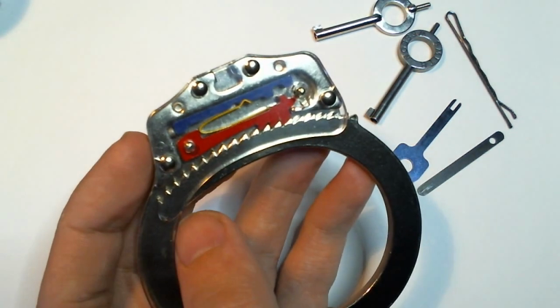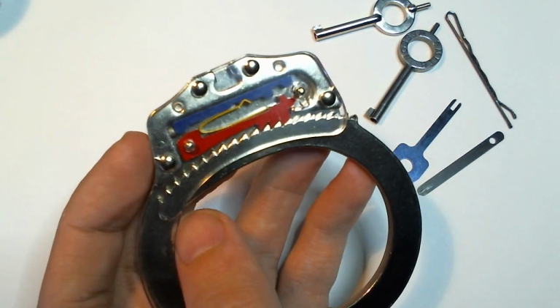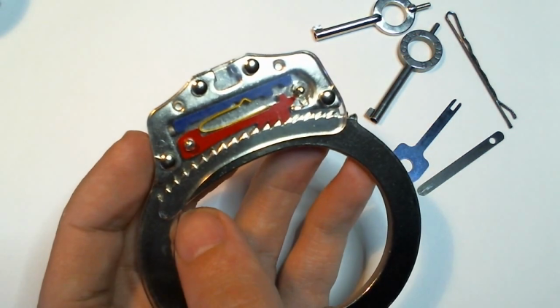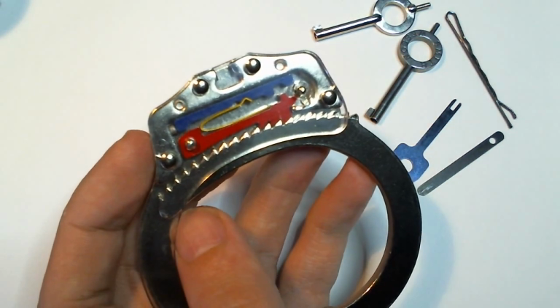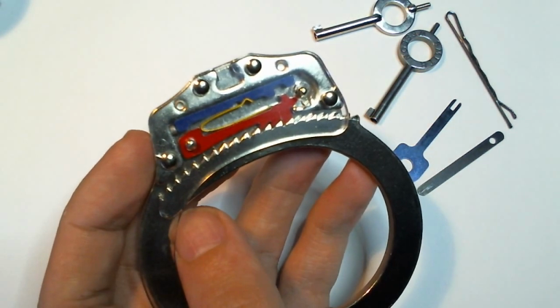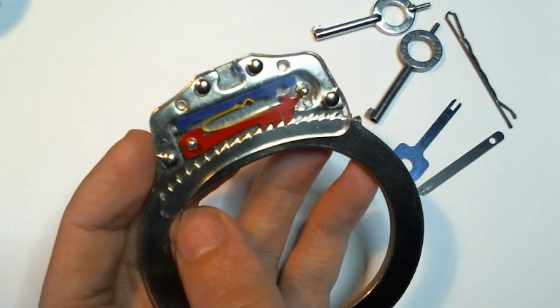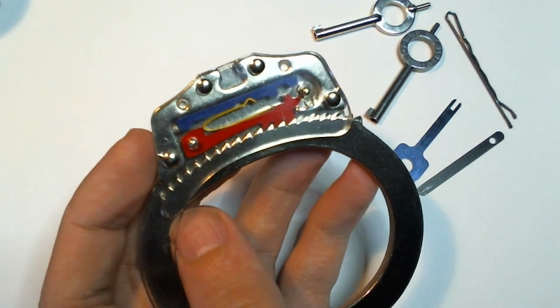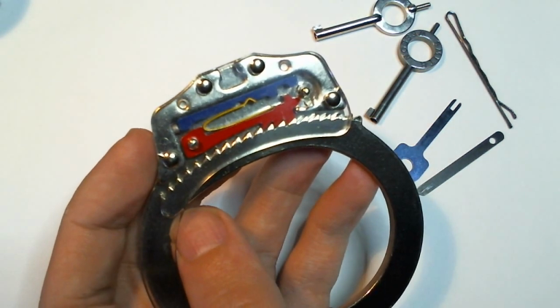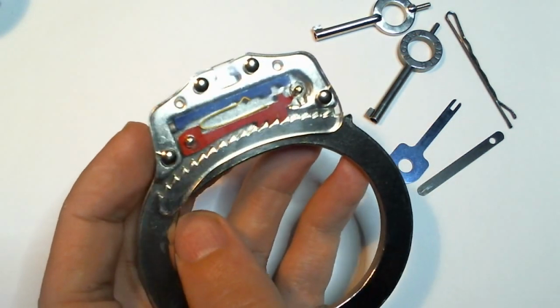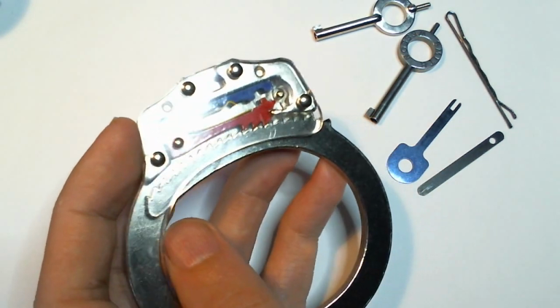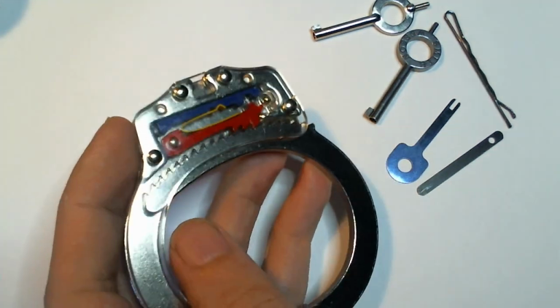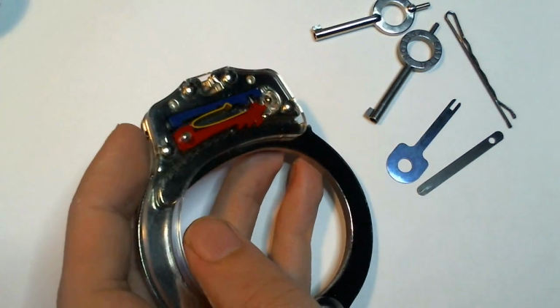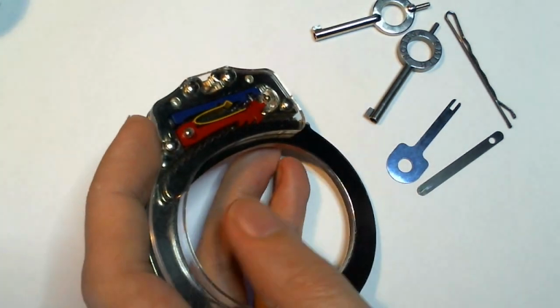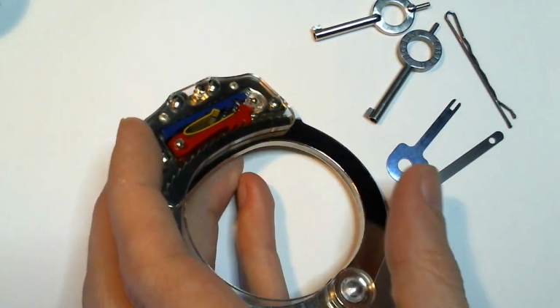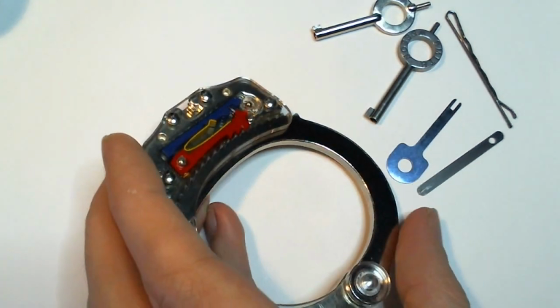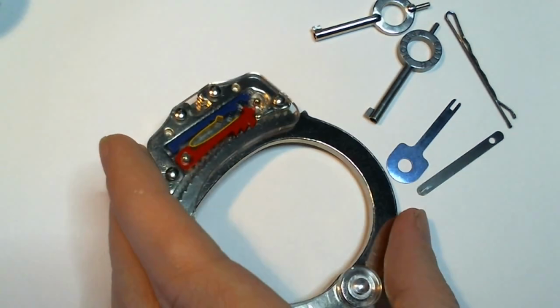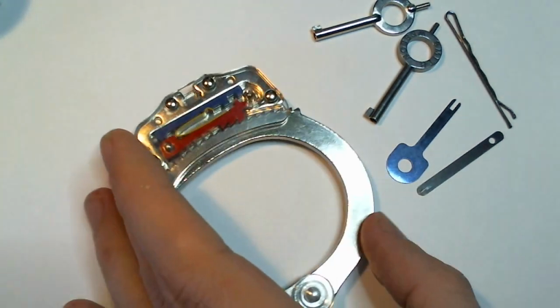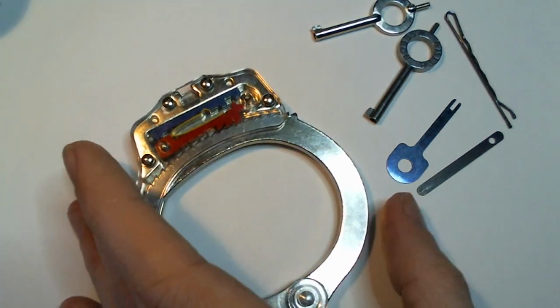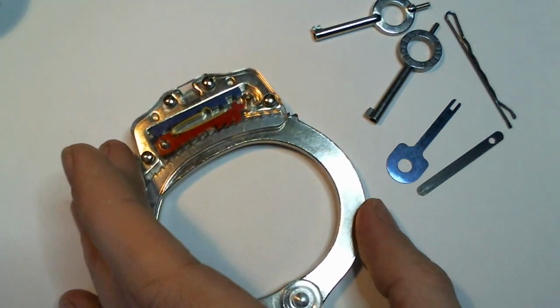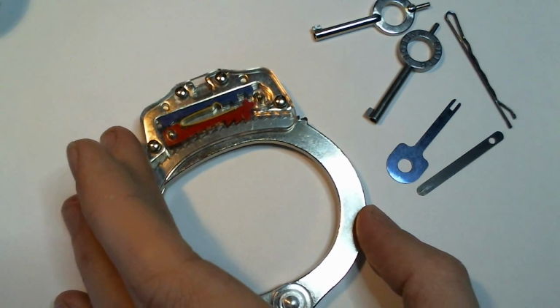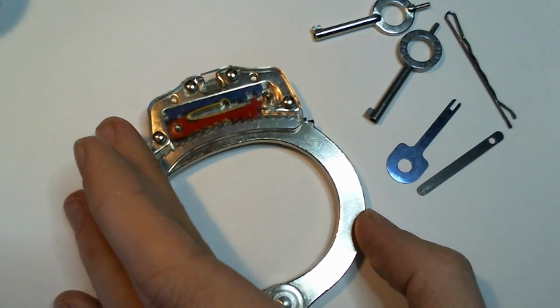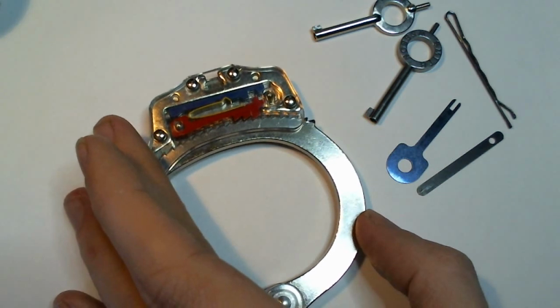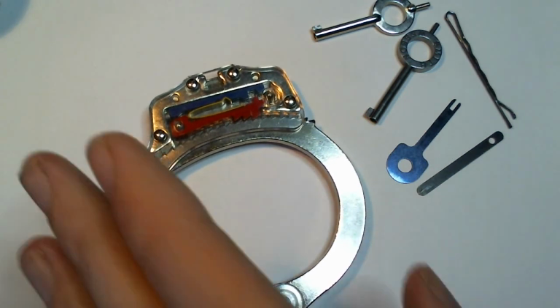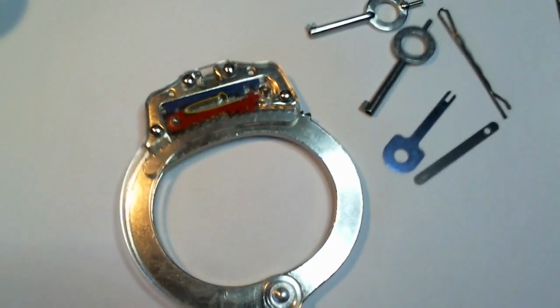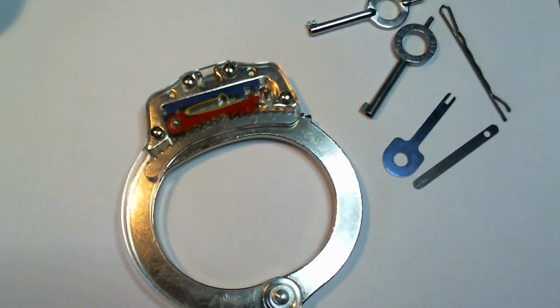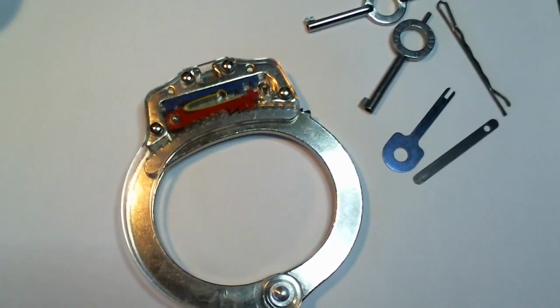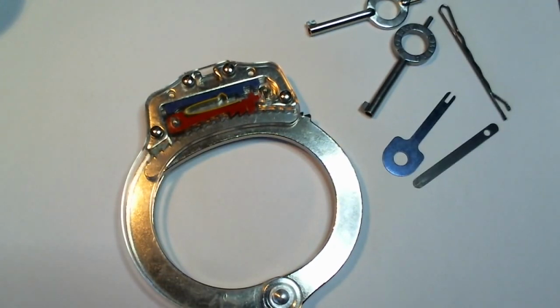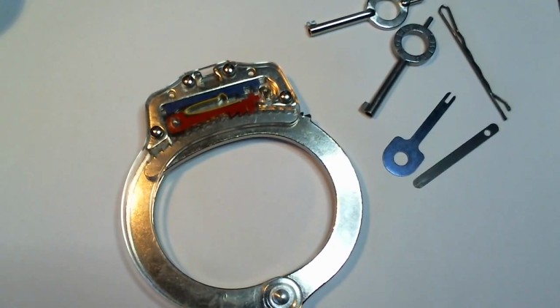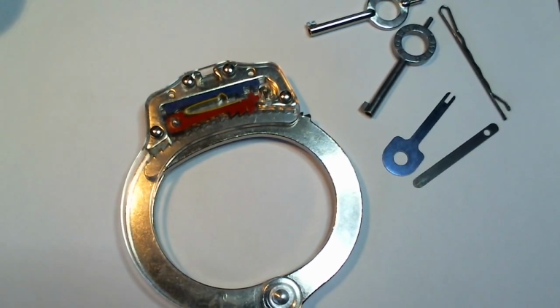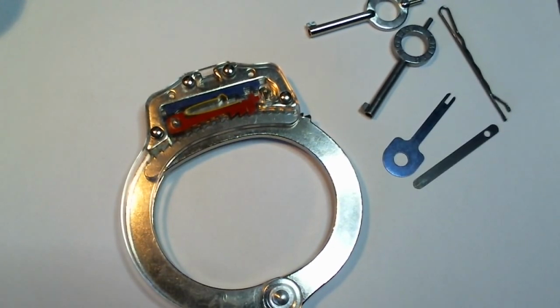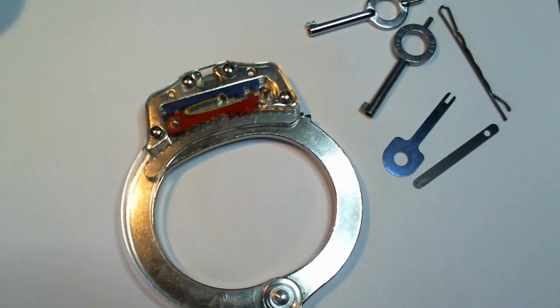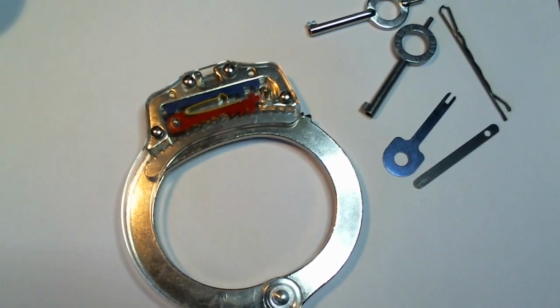That is the essentials of handcuff operation and use. Thank you very much.